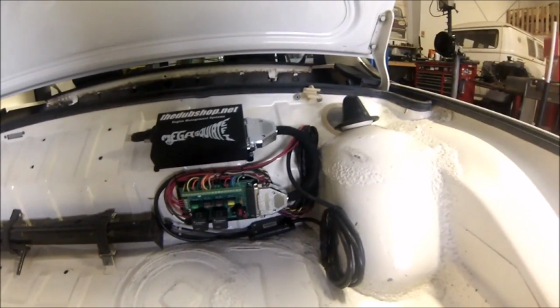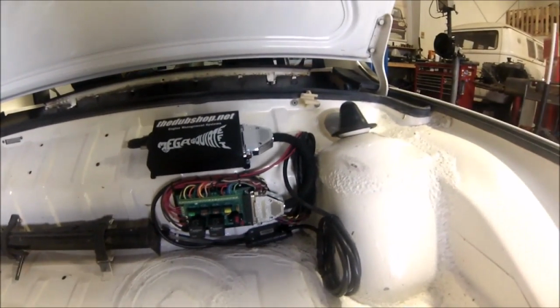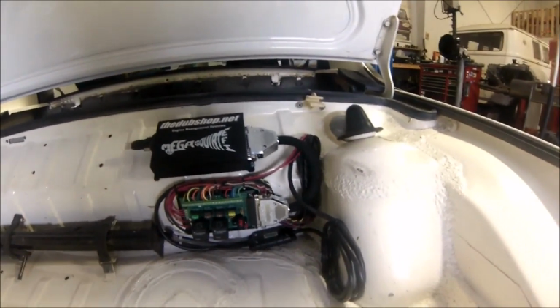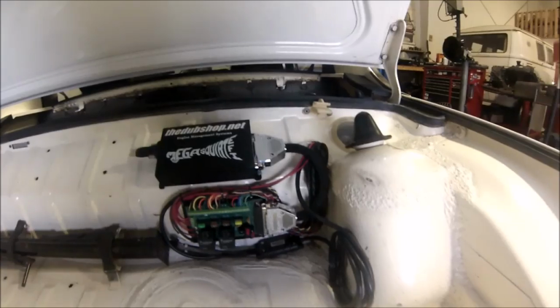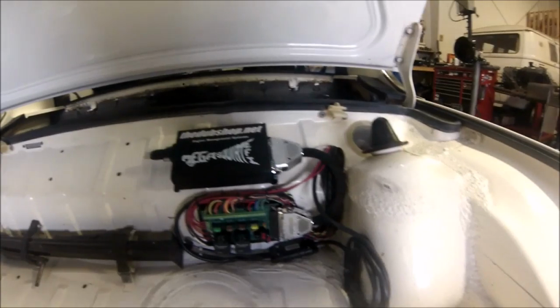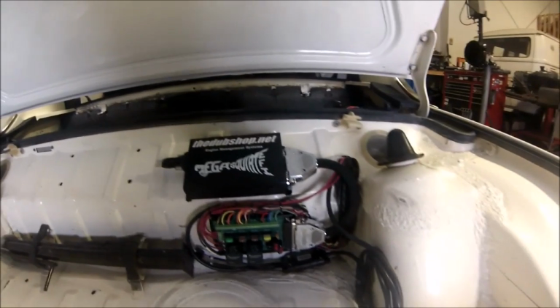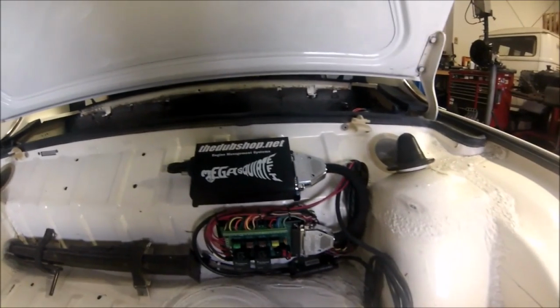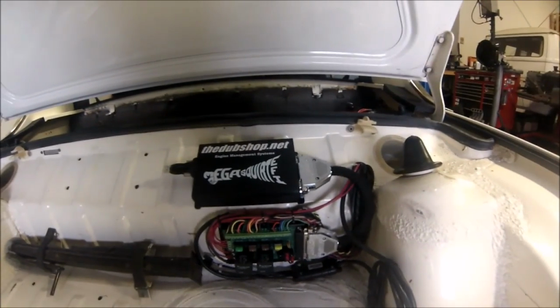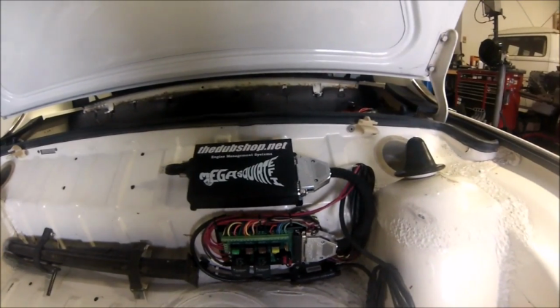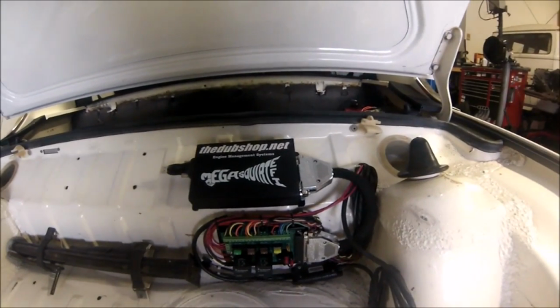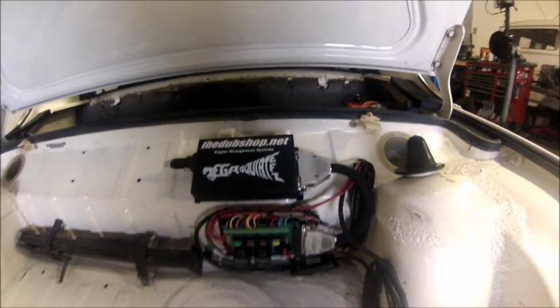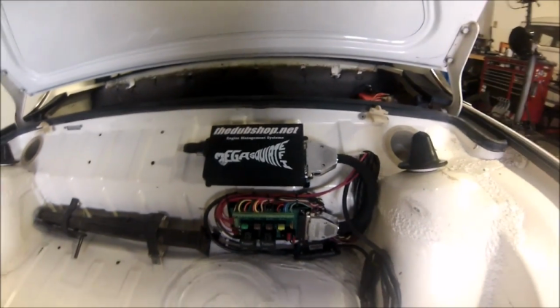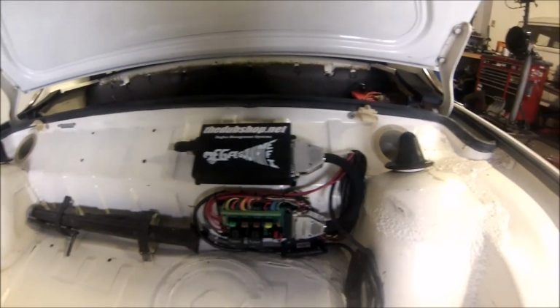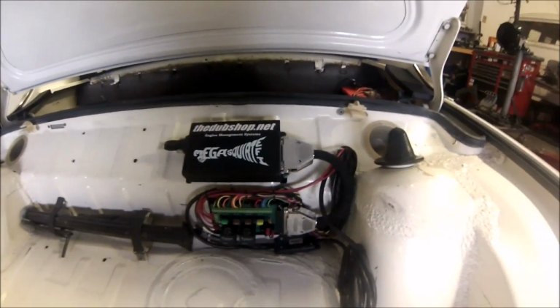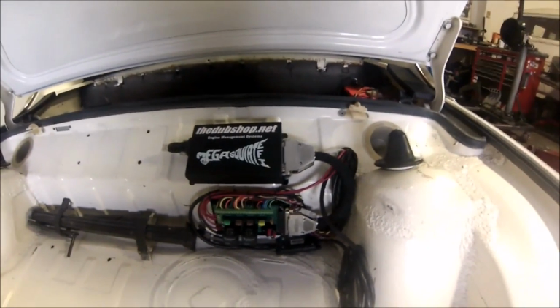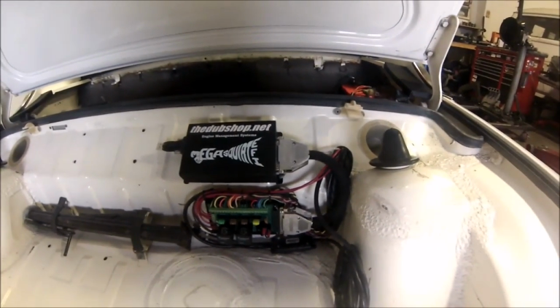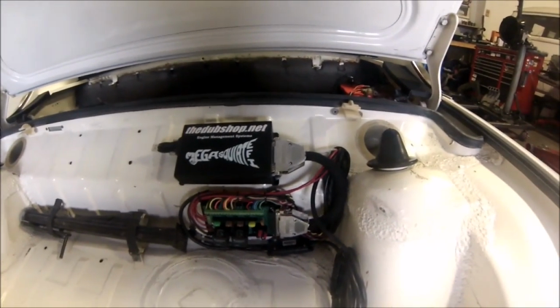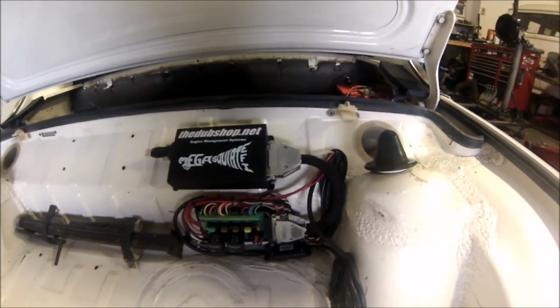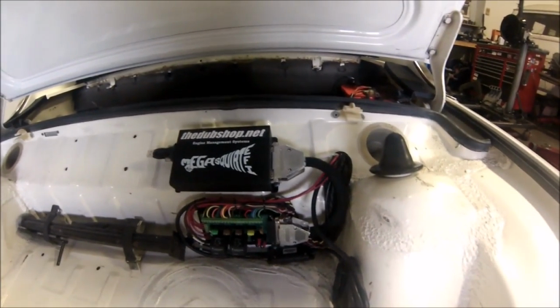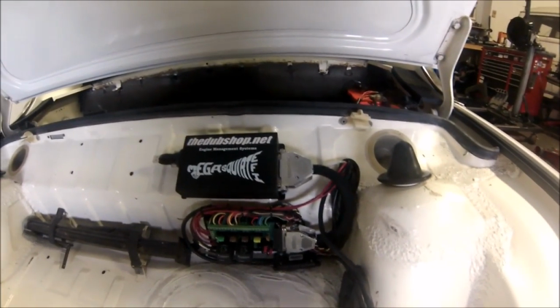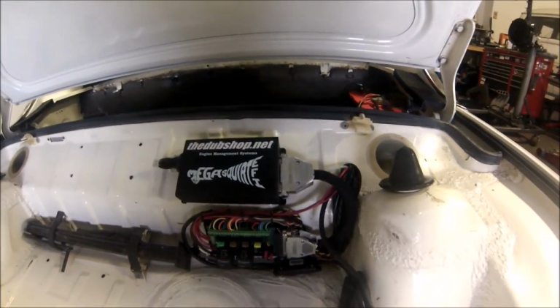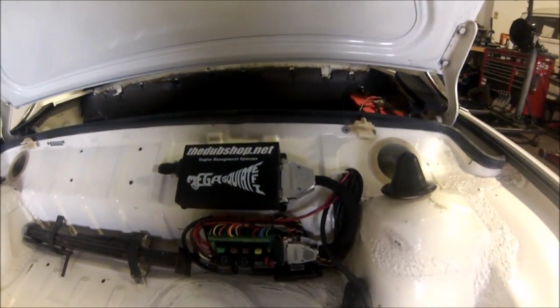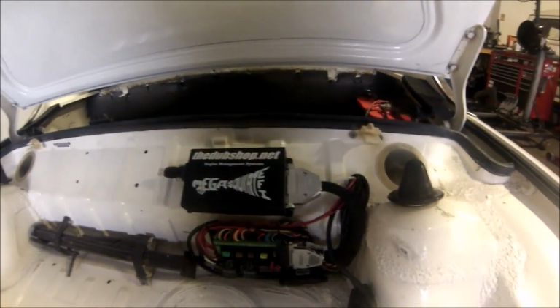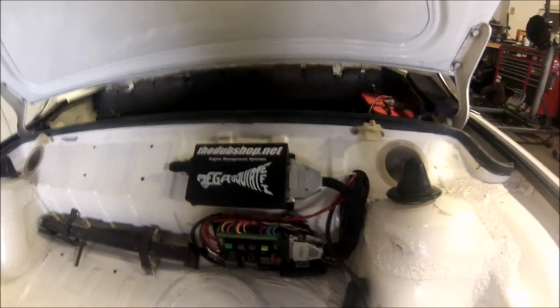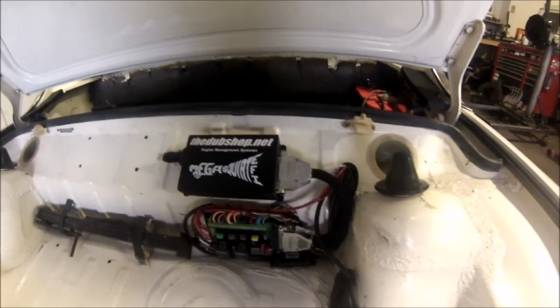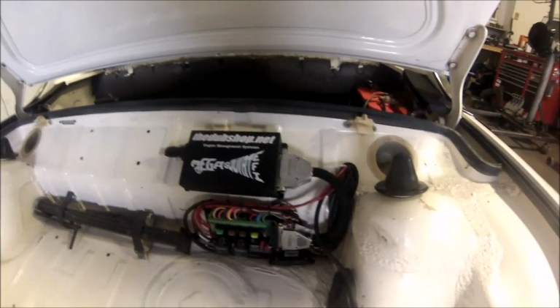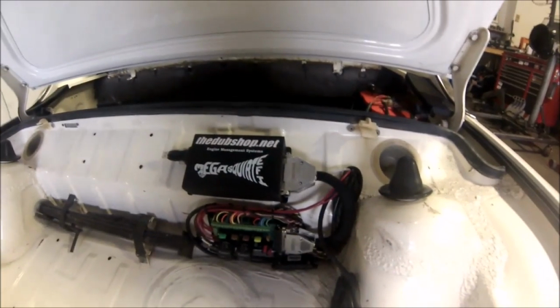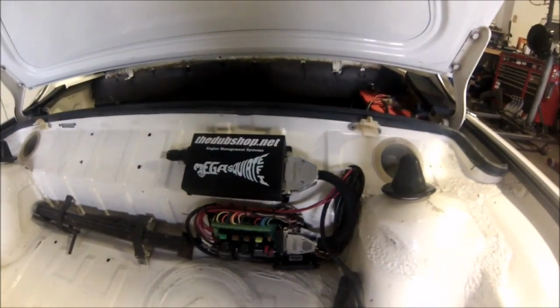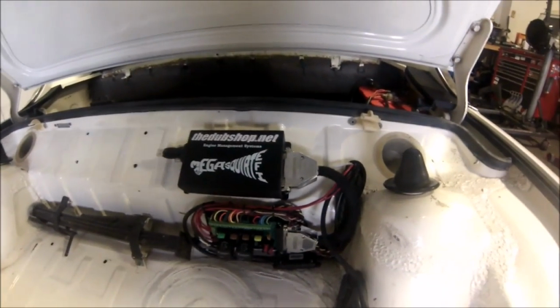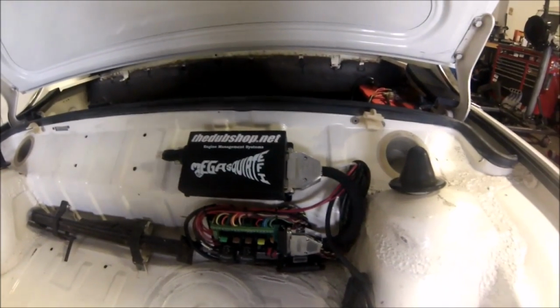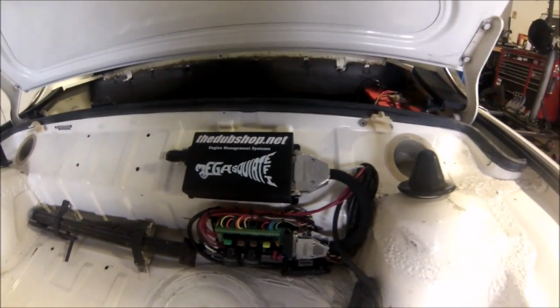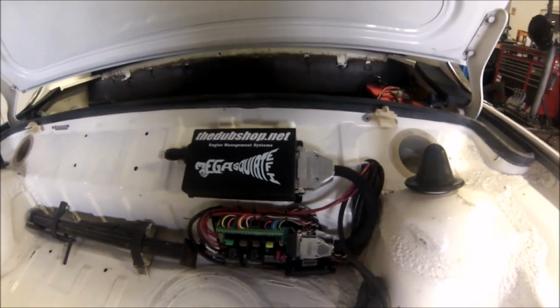So there you have it — took two days to install all the pieces and then about half a day to tune.